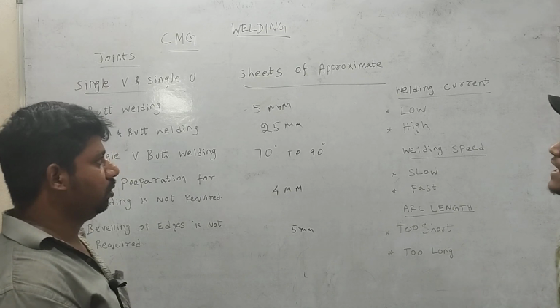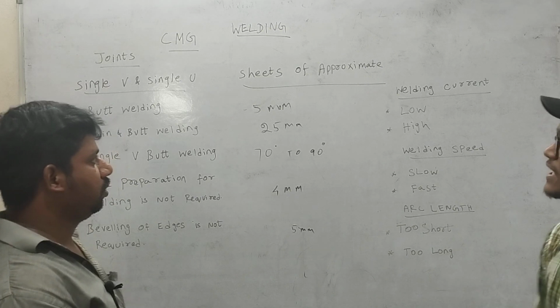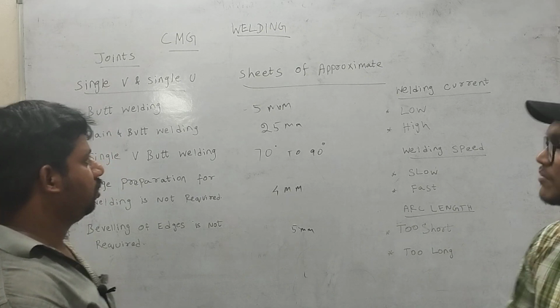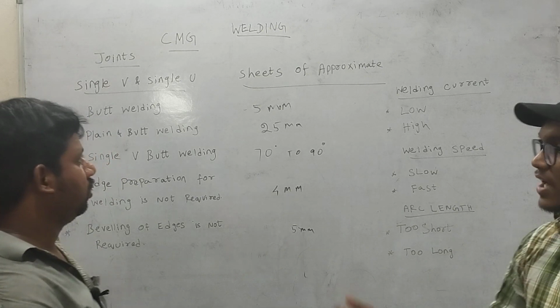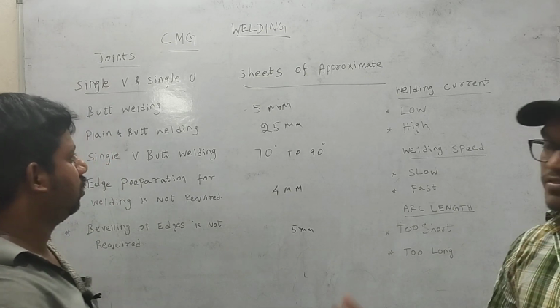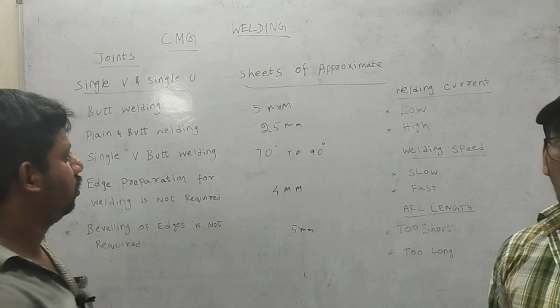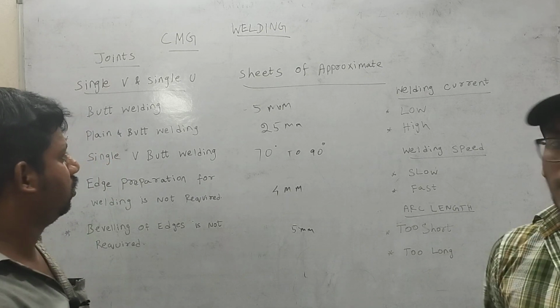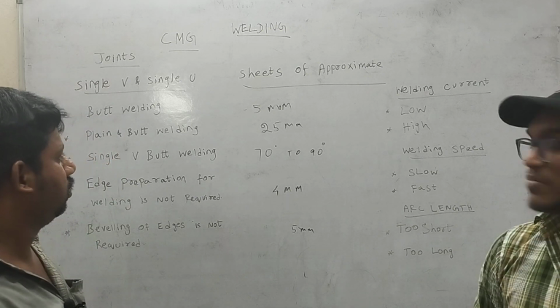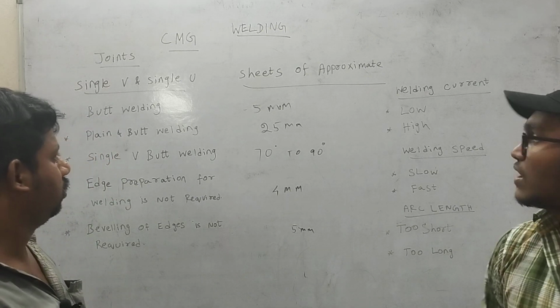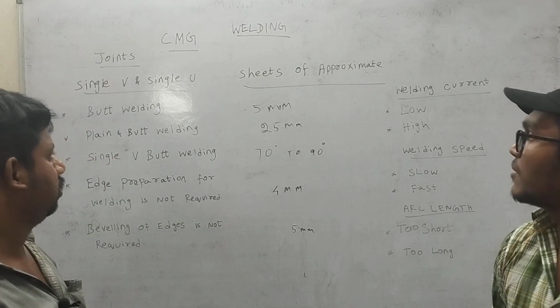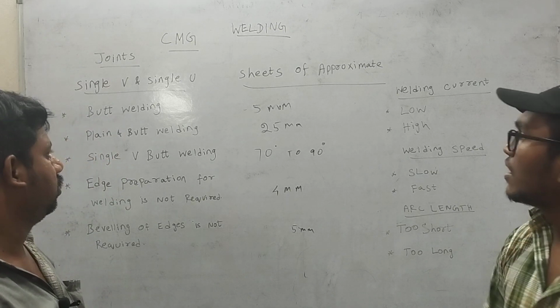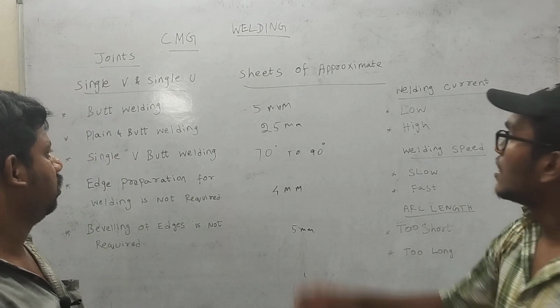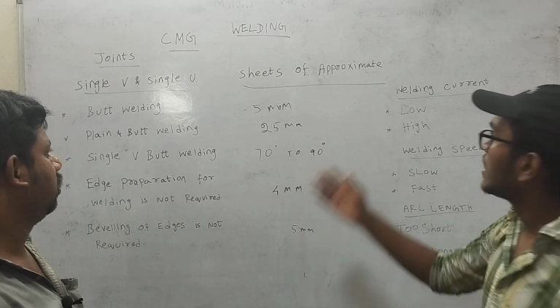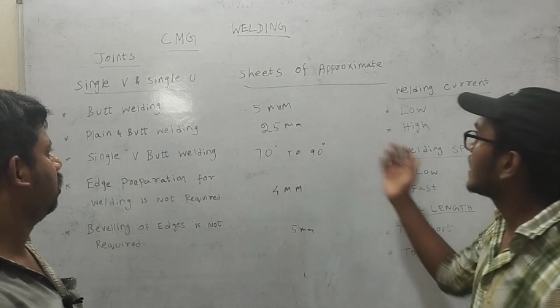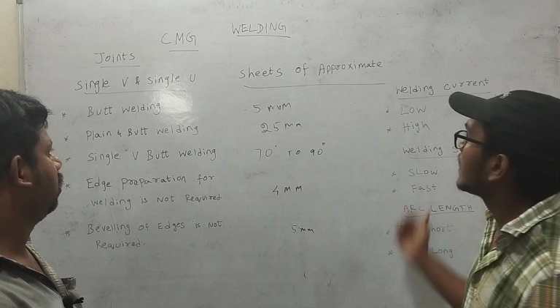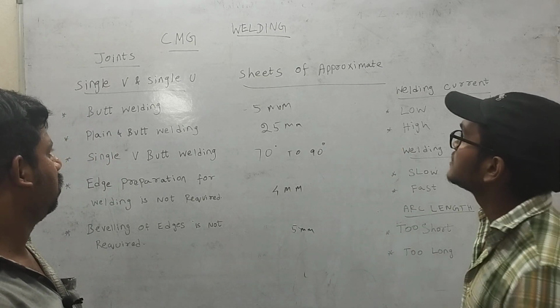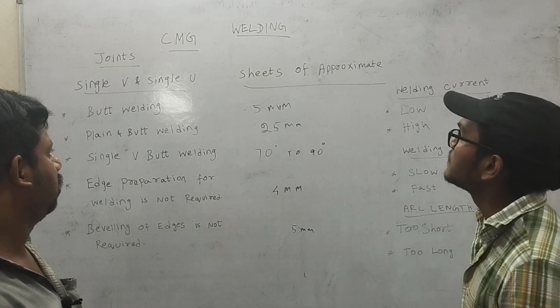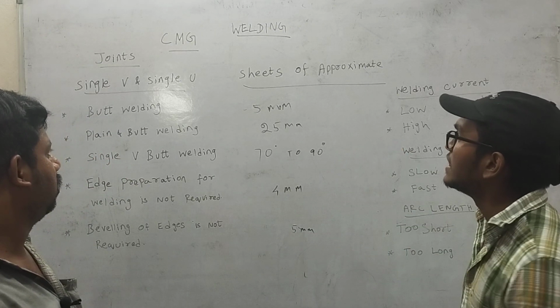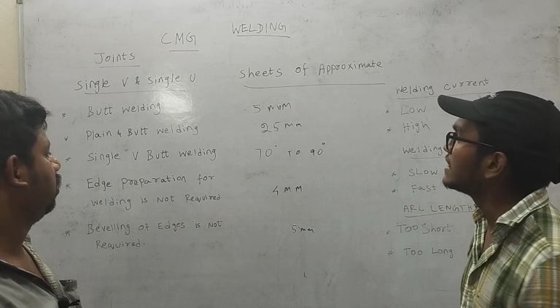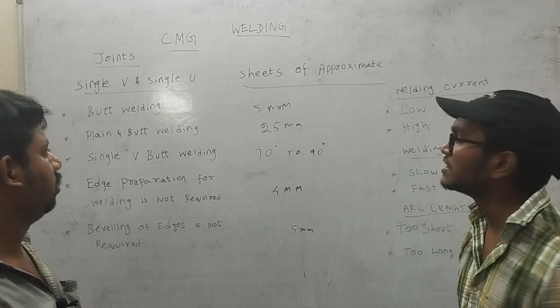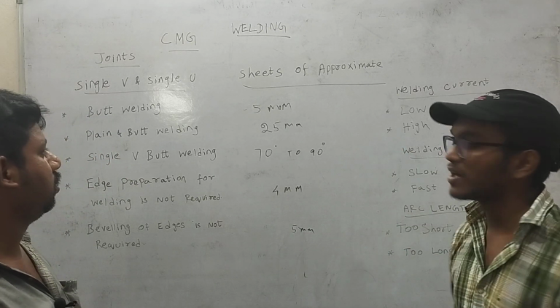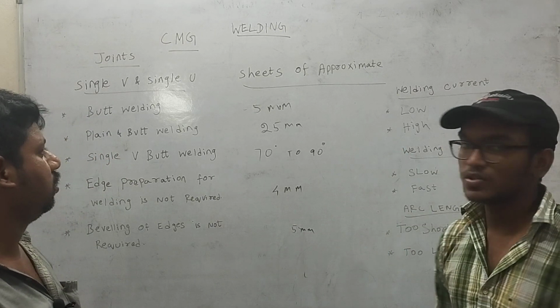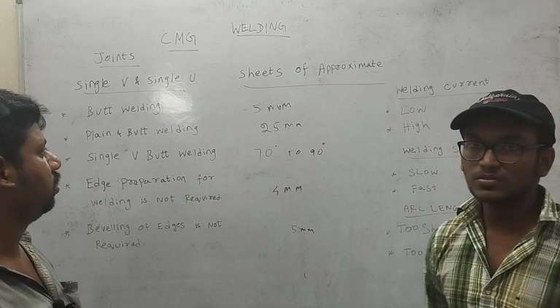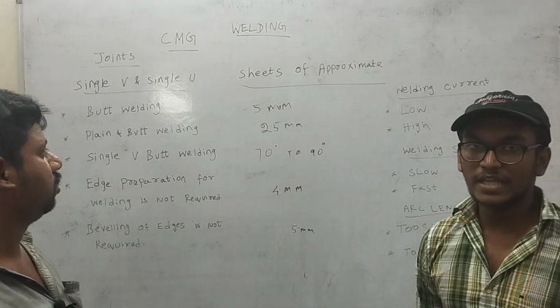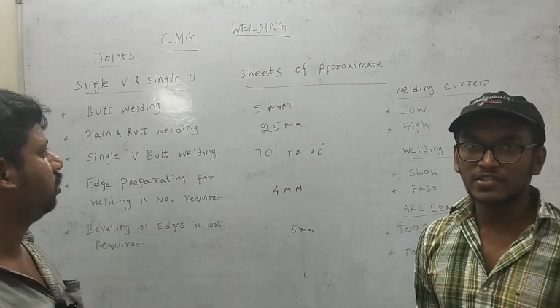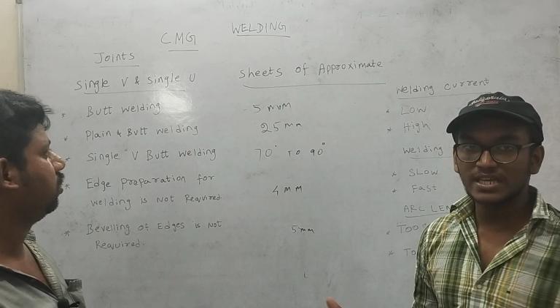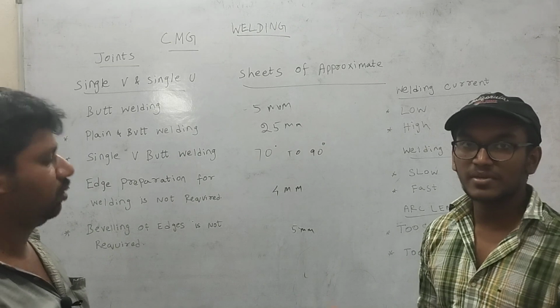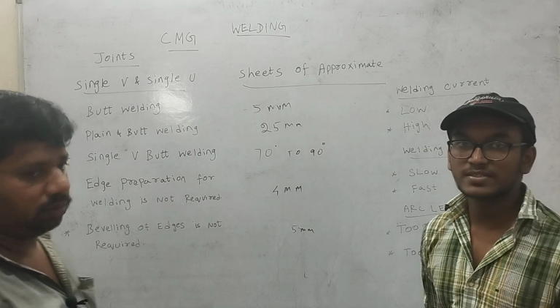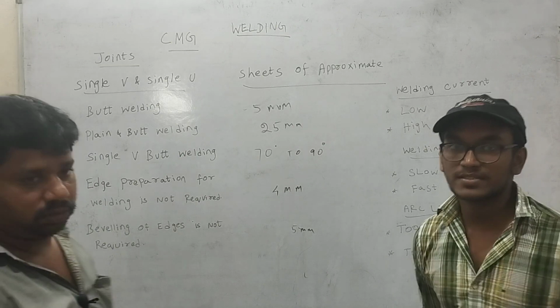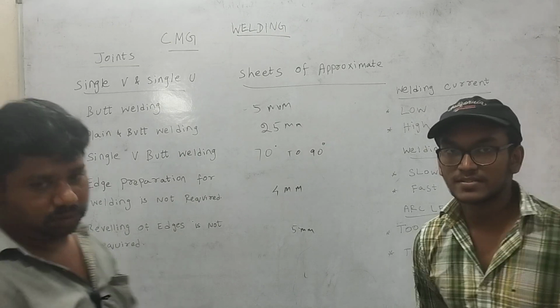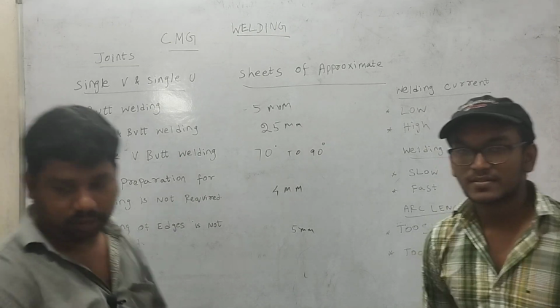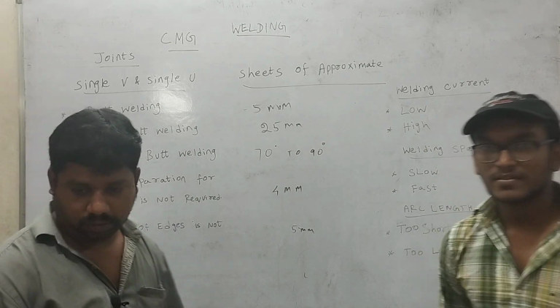Now, I will talk about the concept of welding. Thank you.